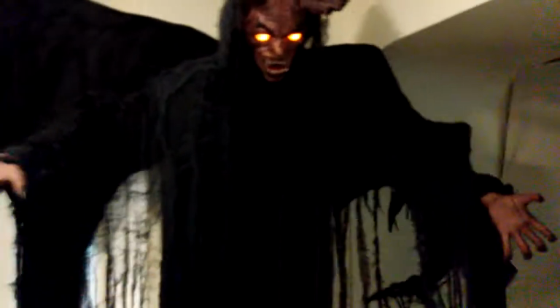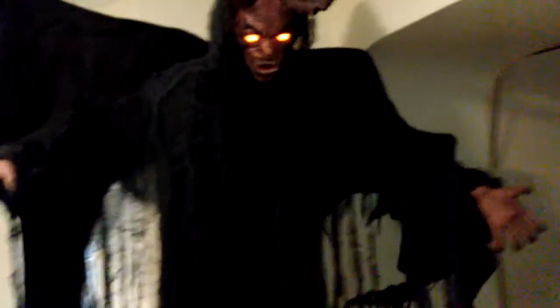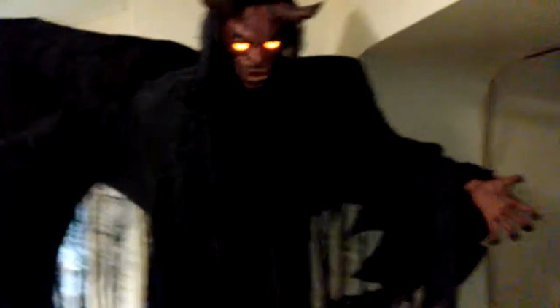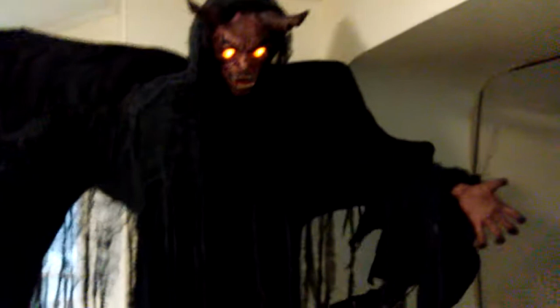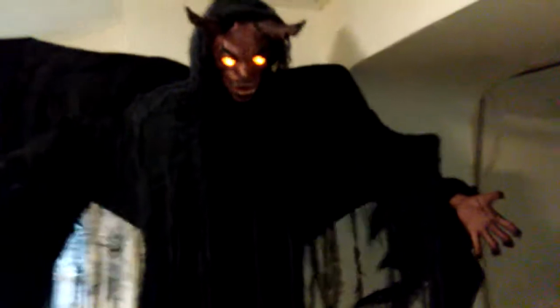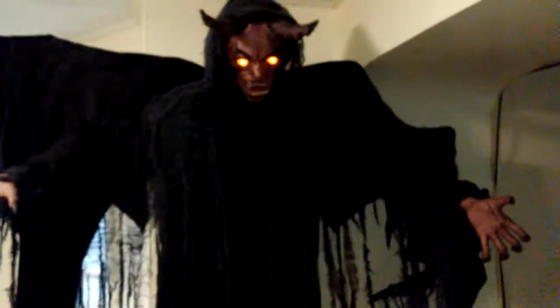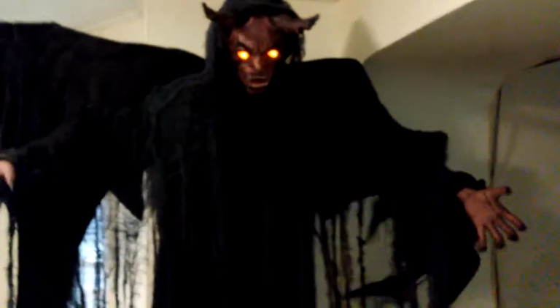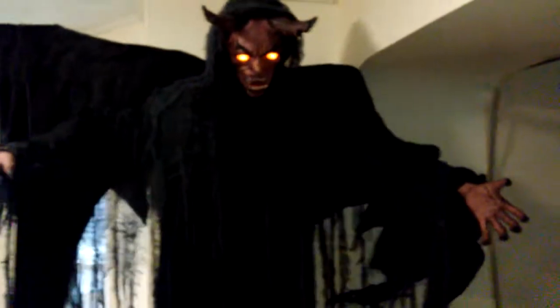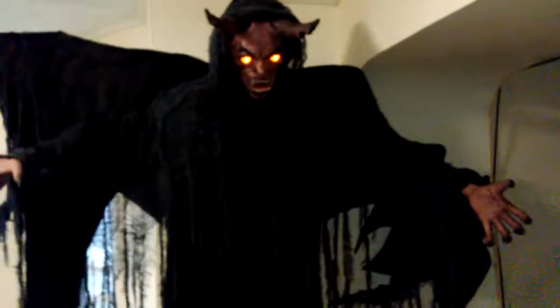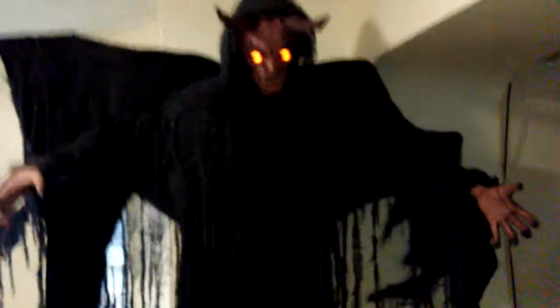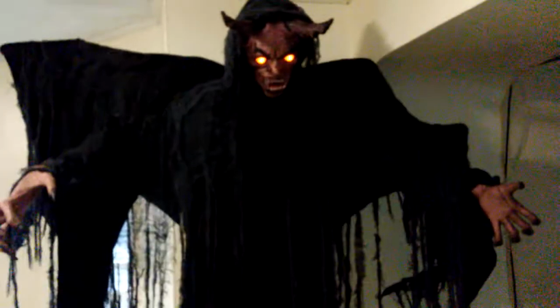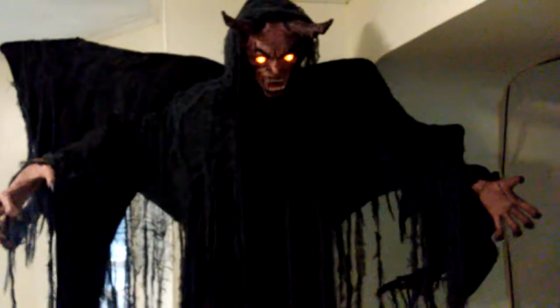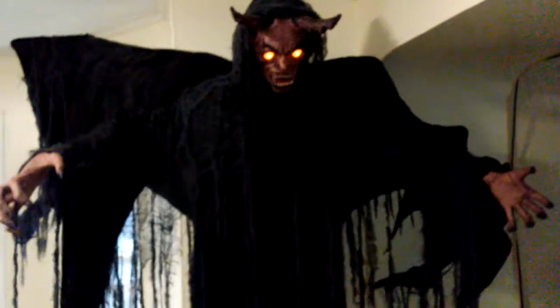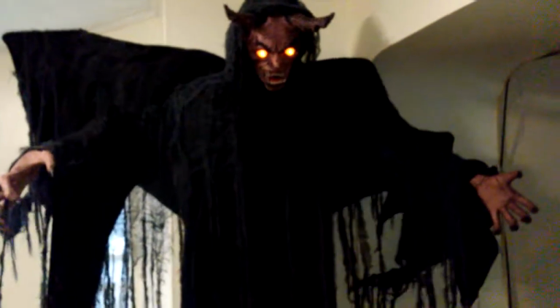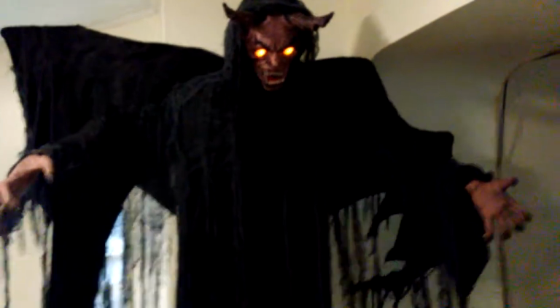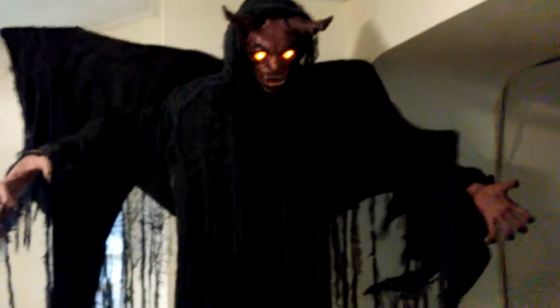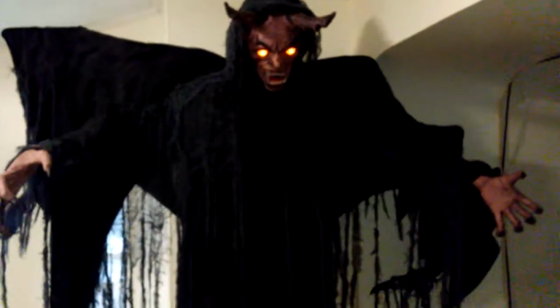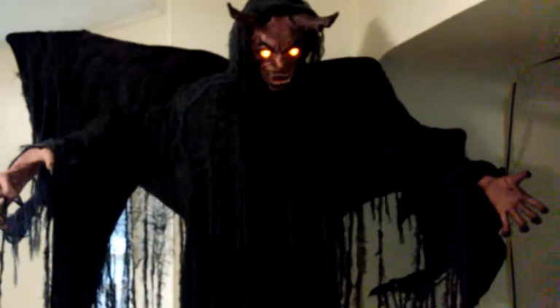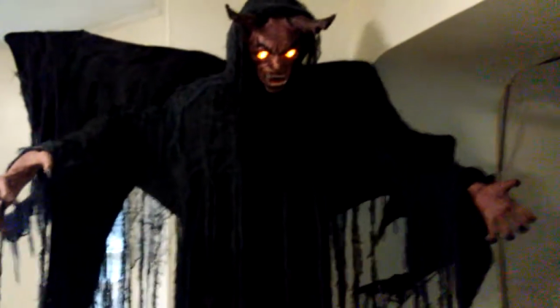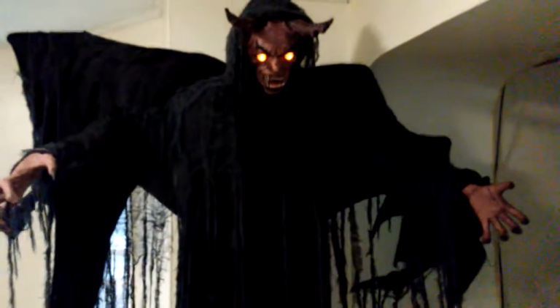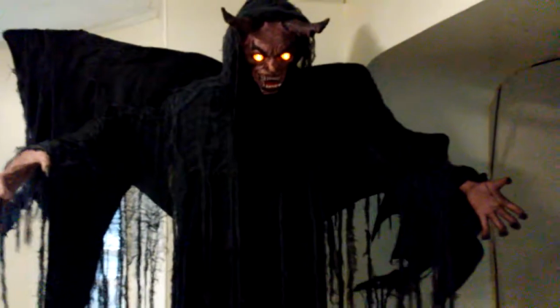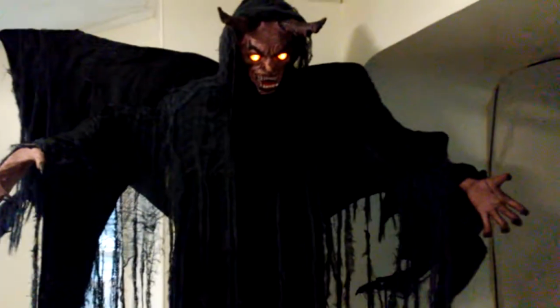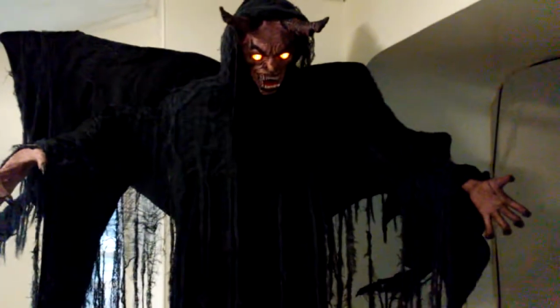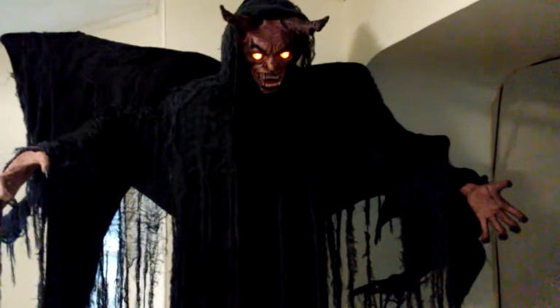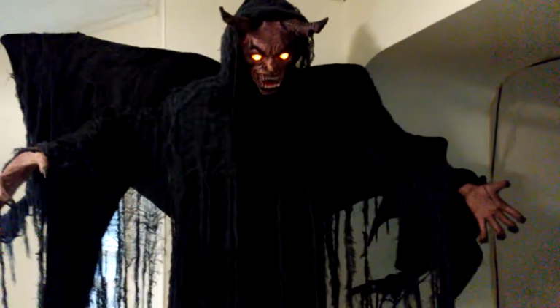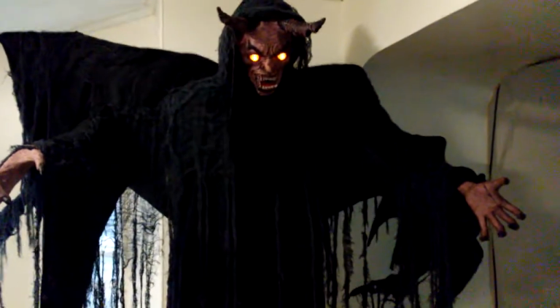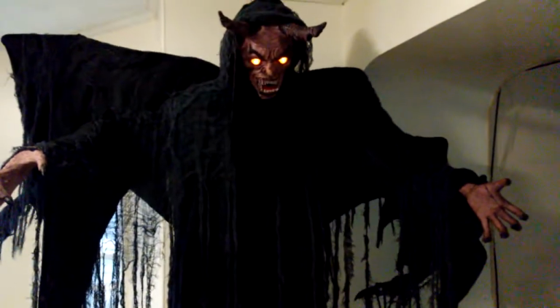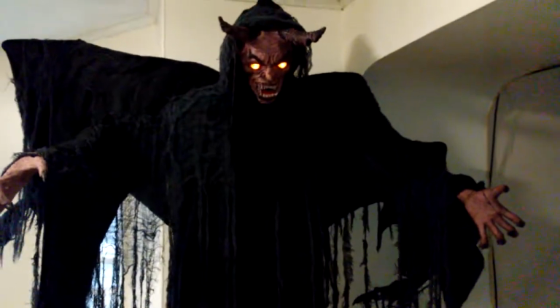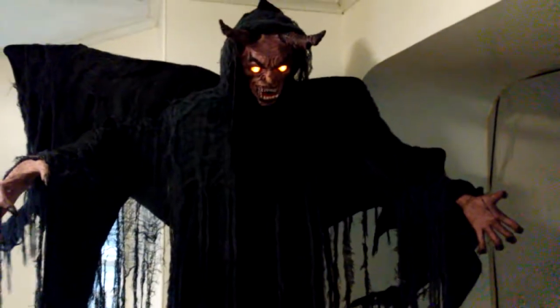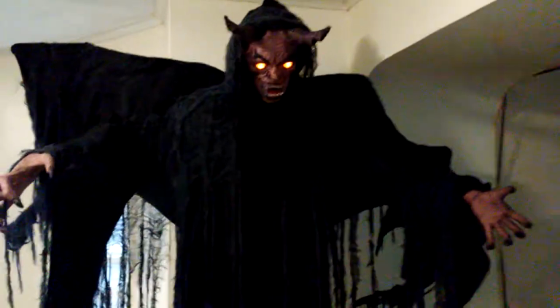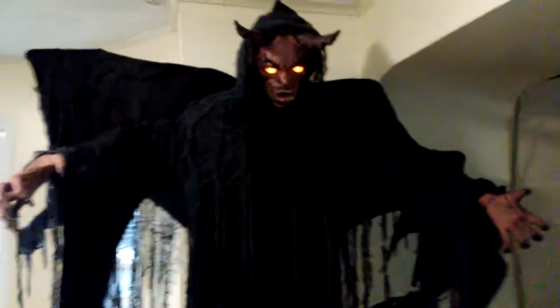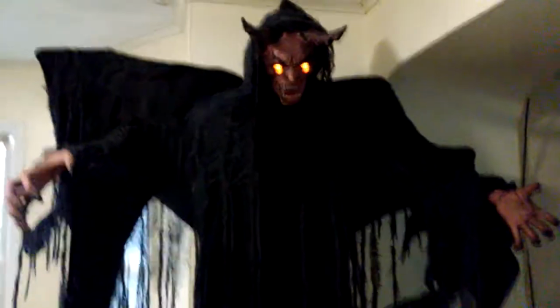I came here for the souls of children, but I'll gladly take yours too.